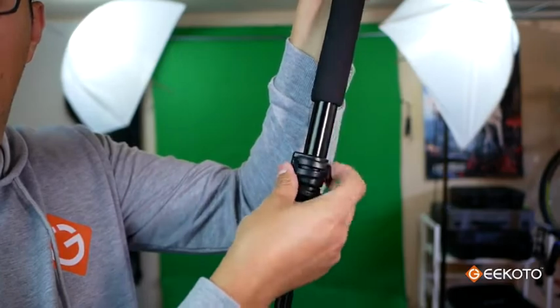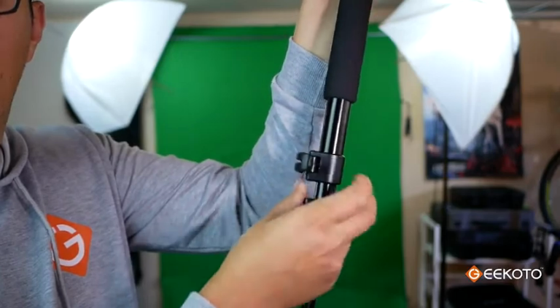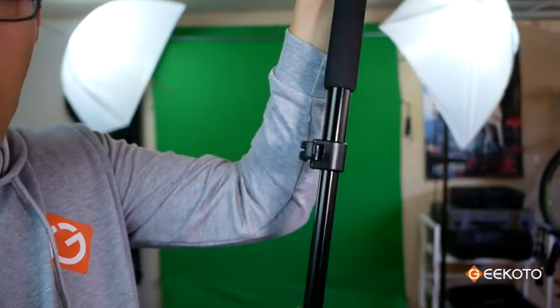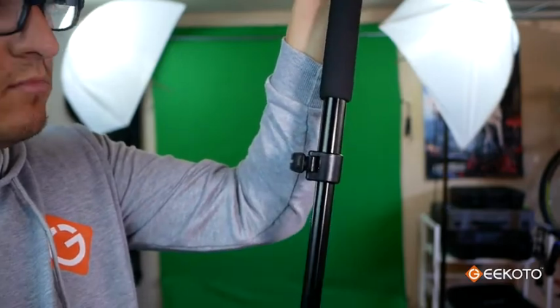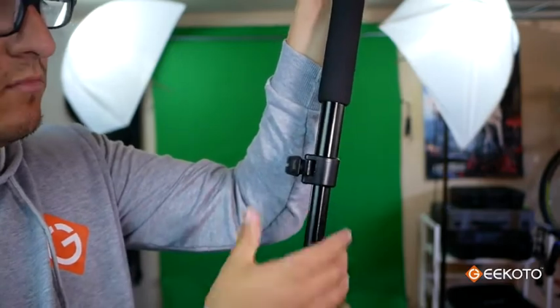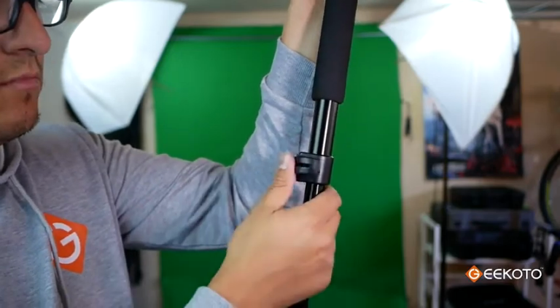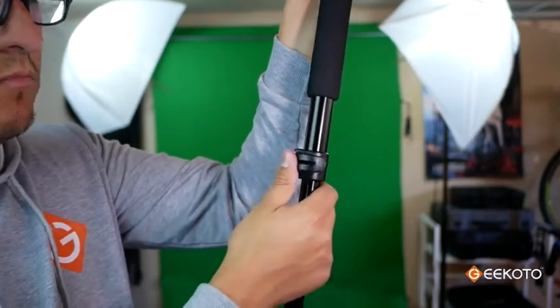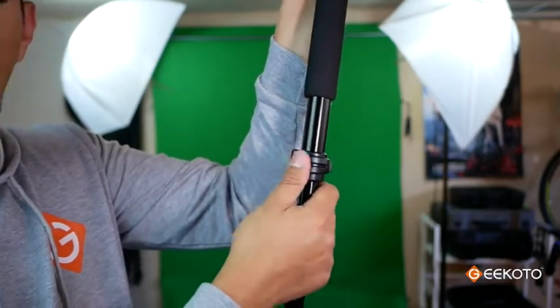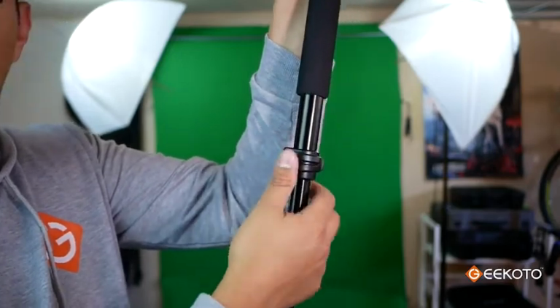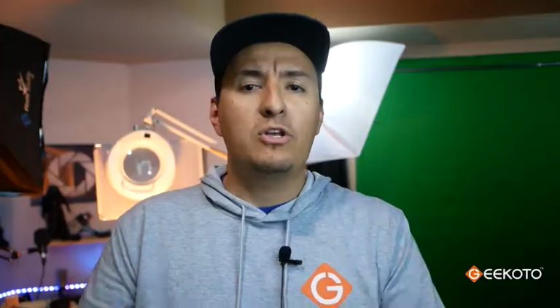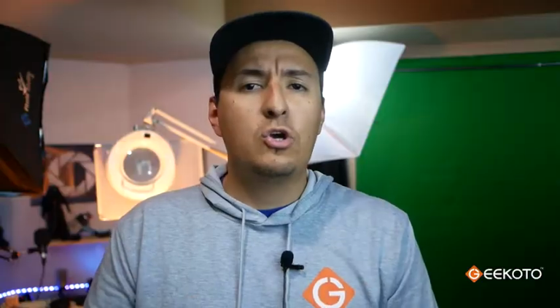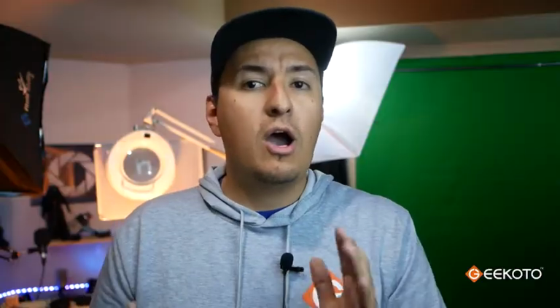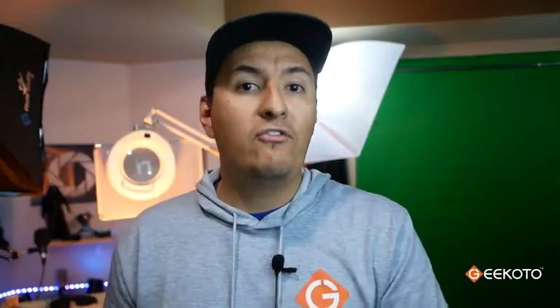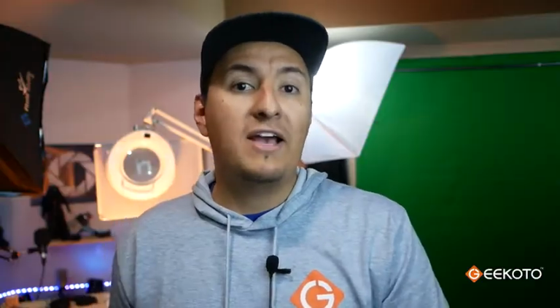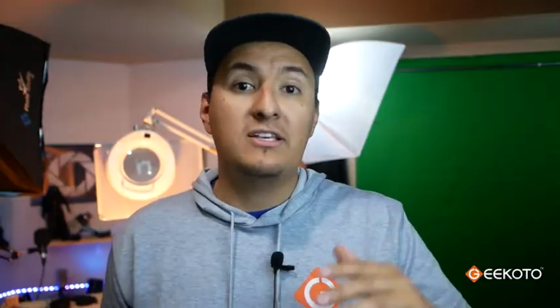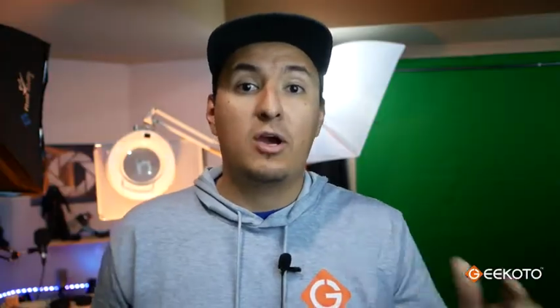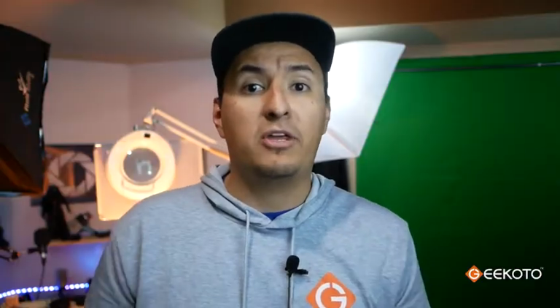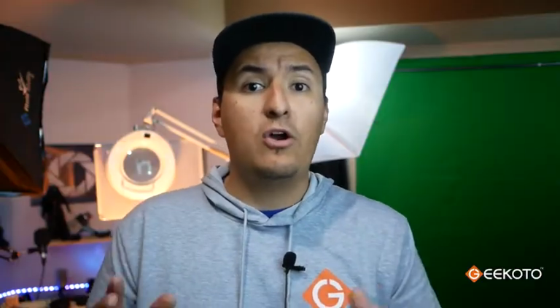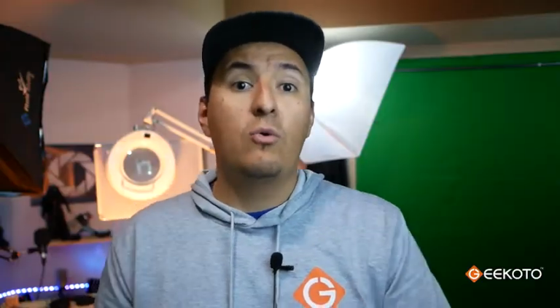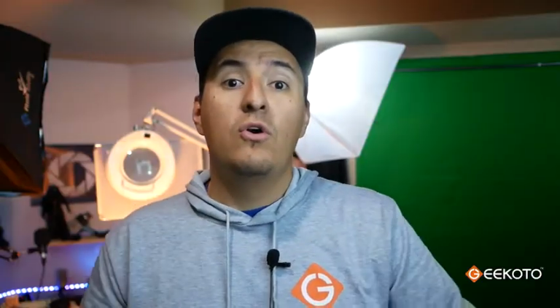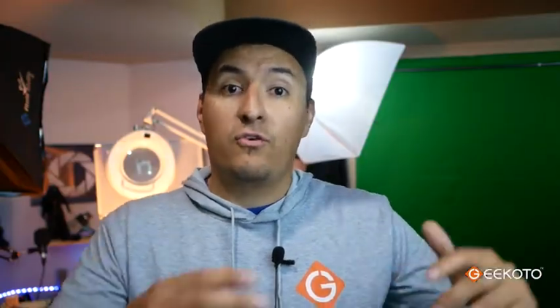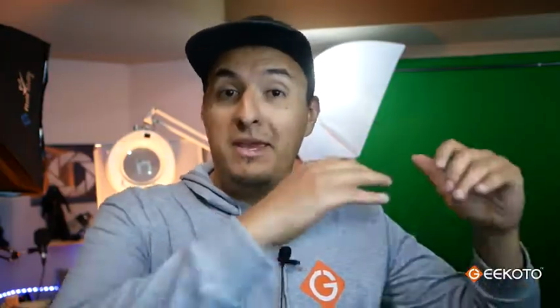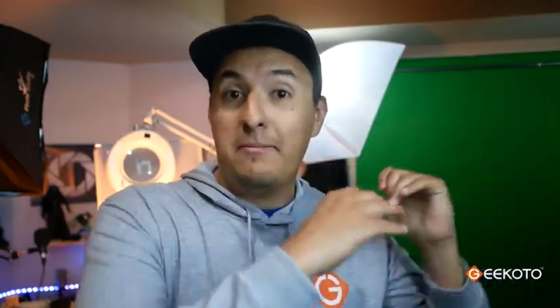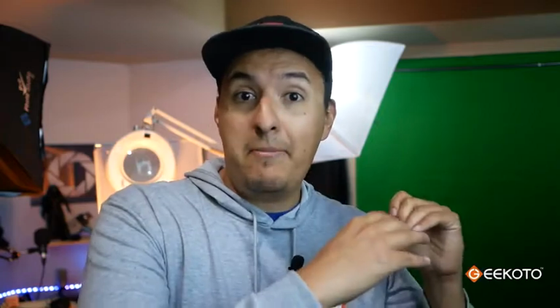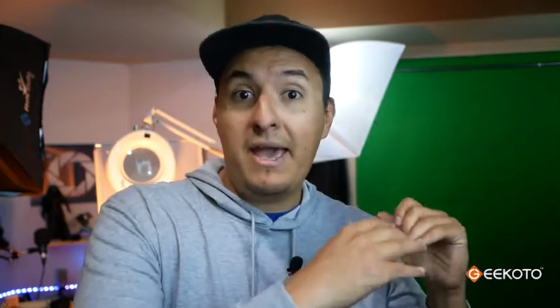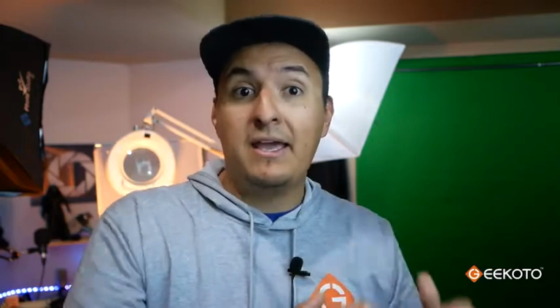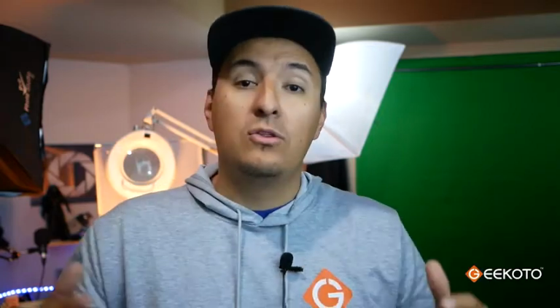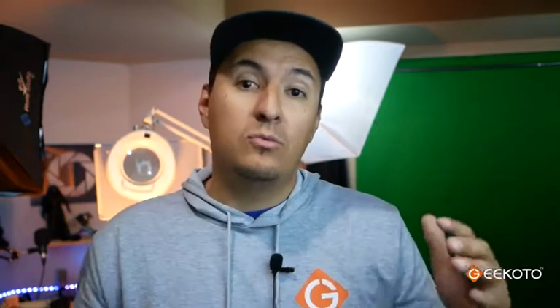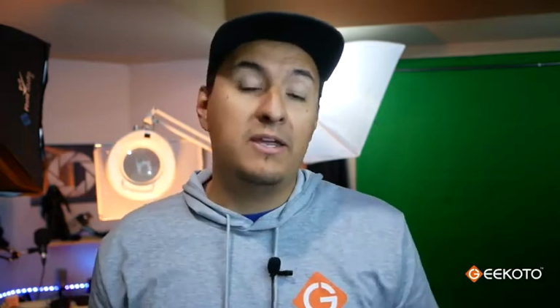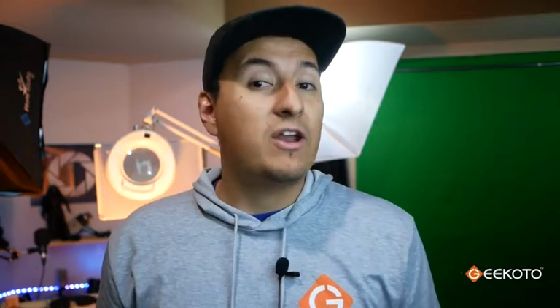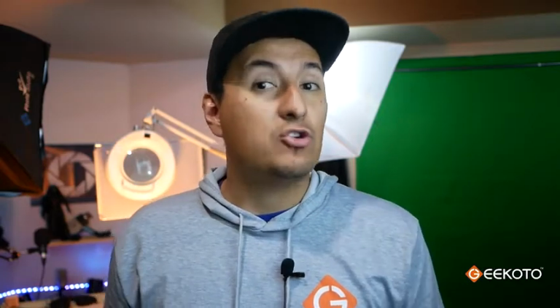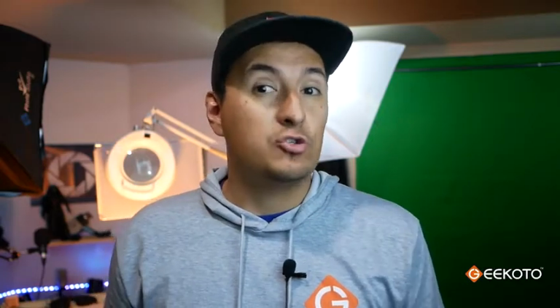In fact, I want to show you a quick demonstration of how fast the tripod can go from being in my bag to being ready to shoot.